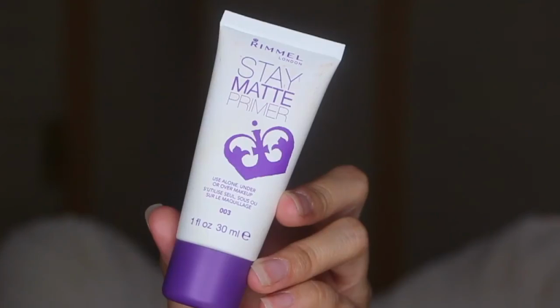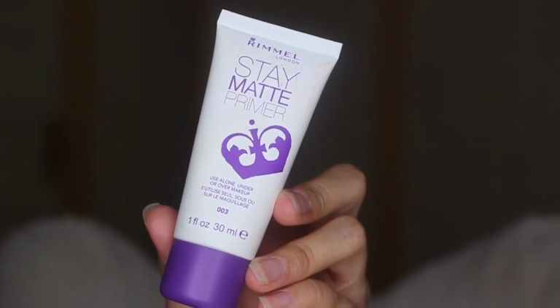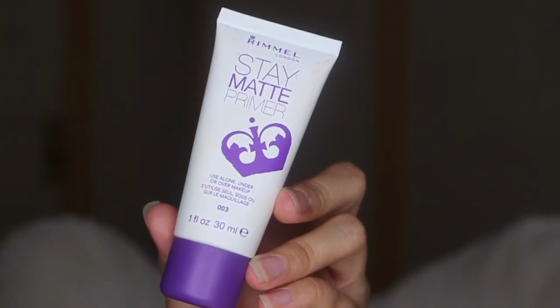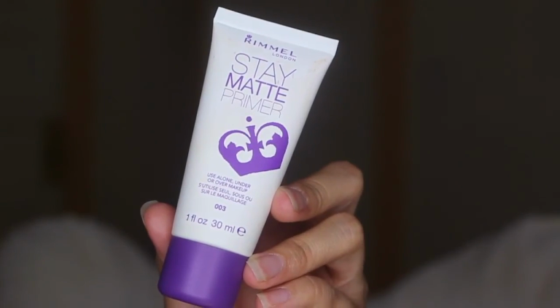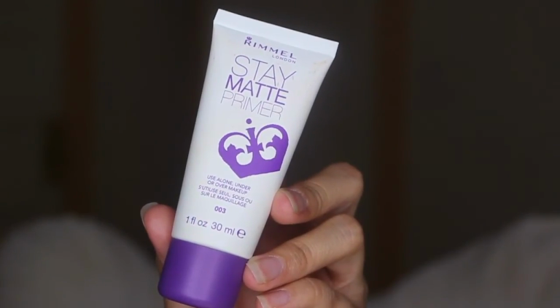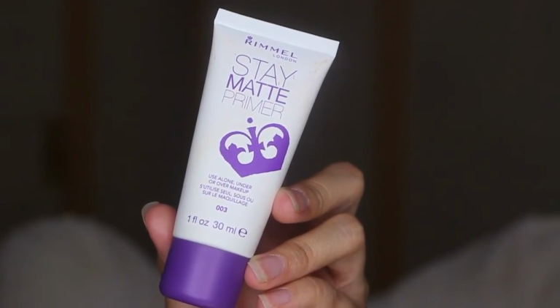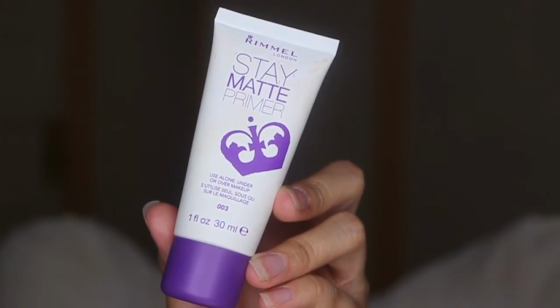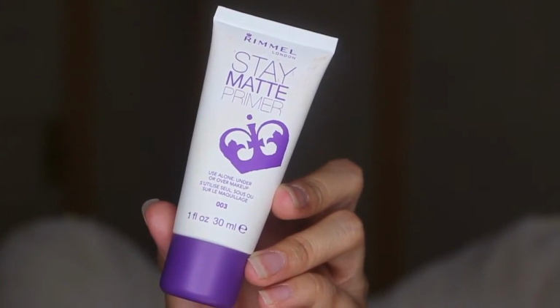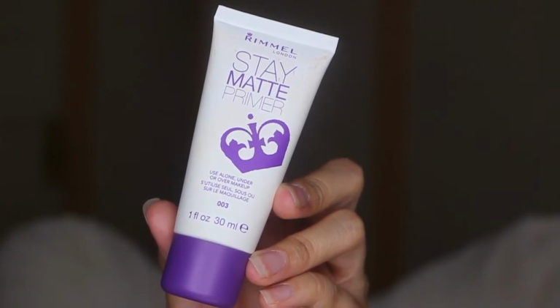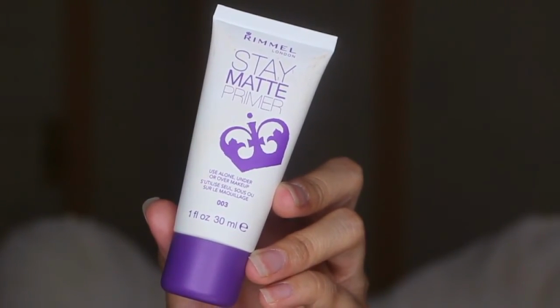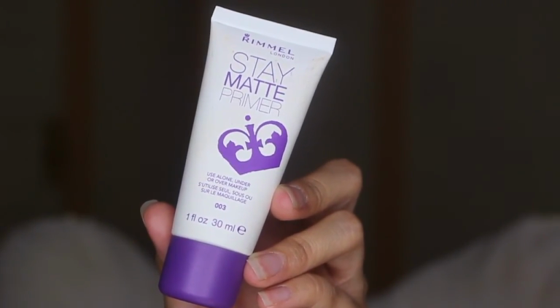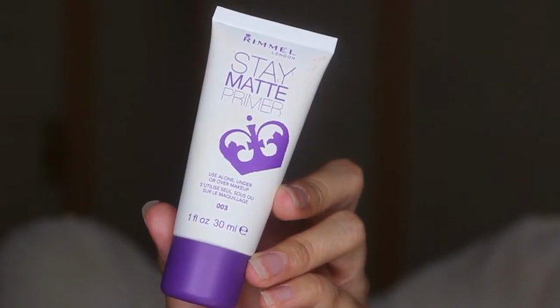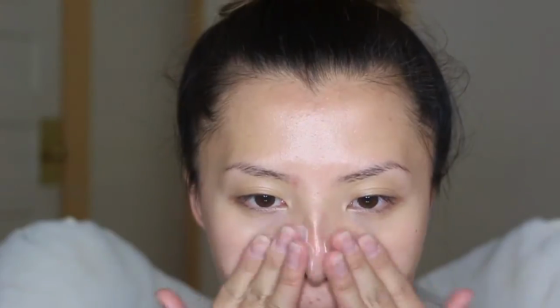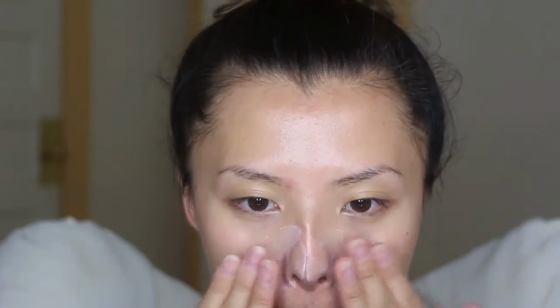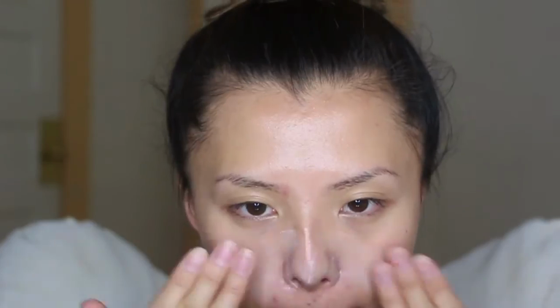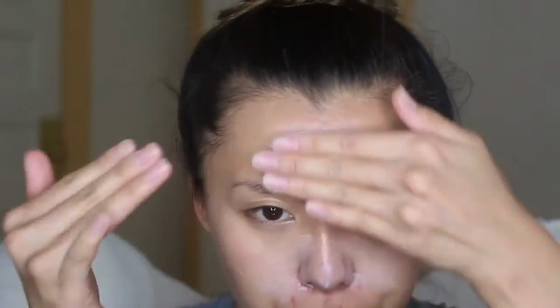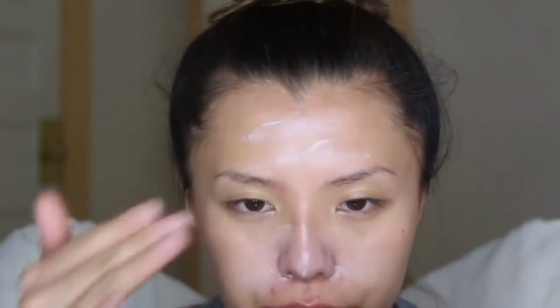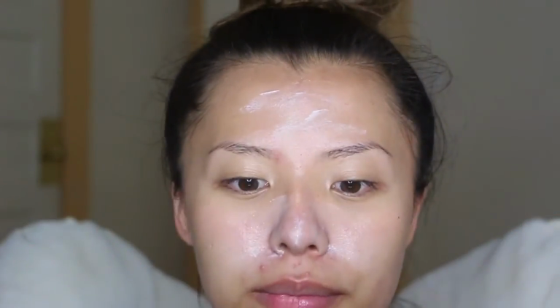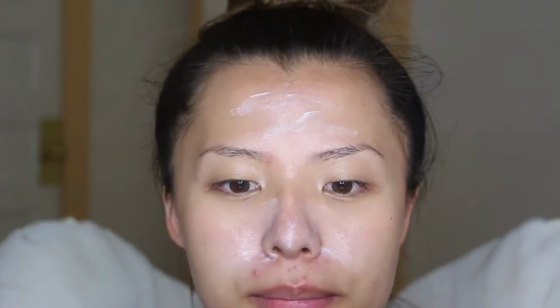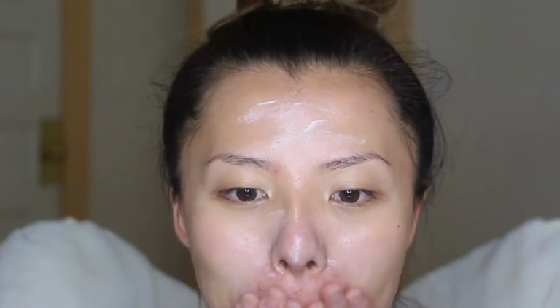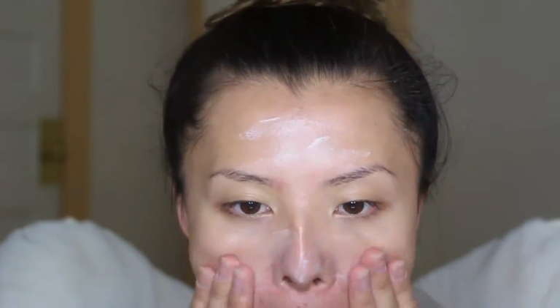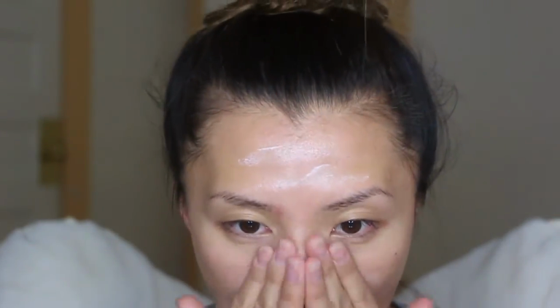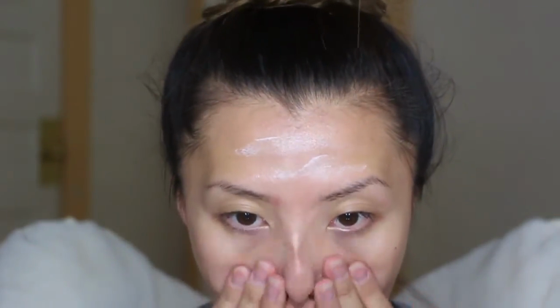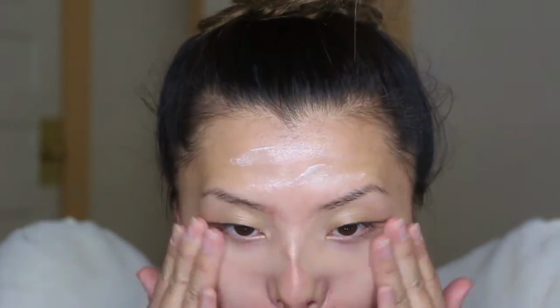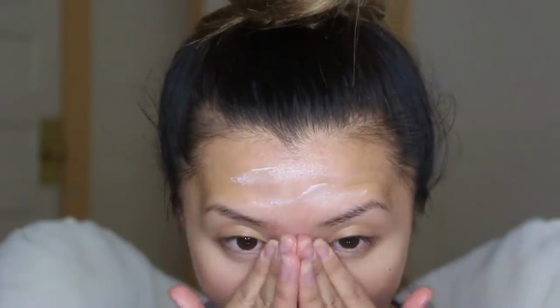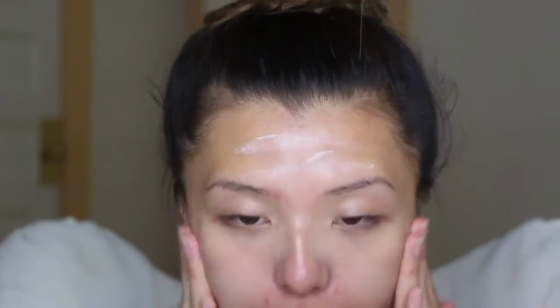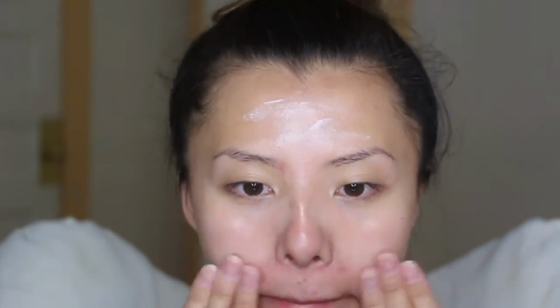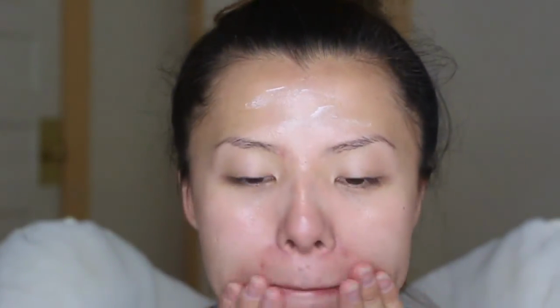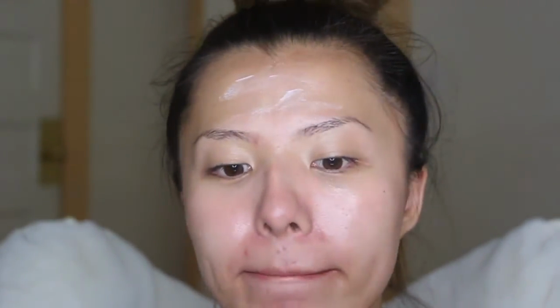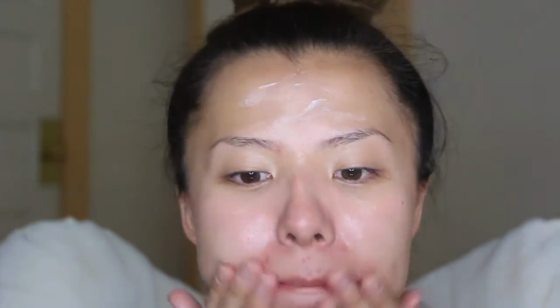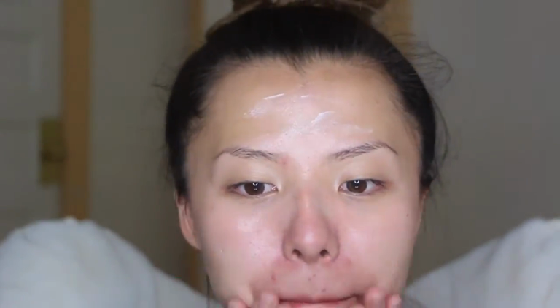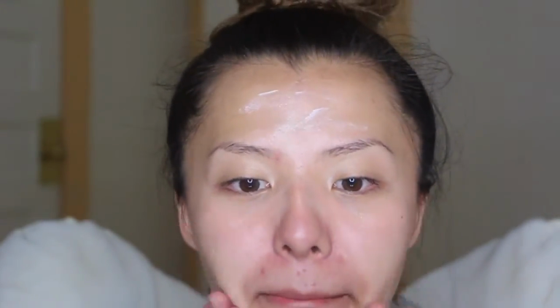For primer, I'm using my Rimmel Stain My Primer and I'm going to apply that on my face, but mainly focusing on the T-zone area because that's where I get oily the most.